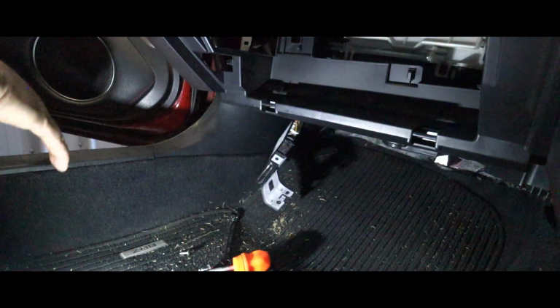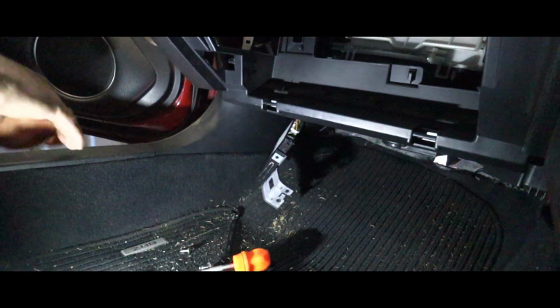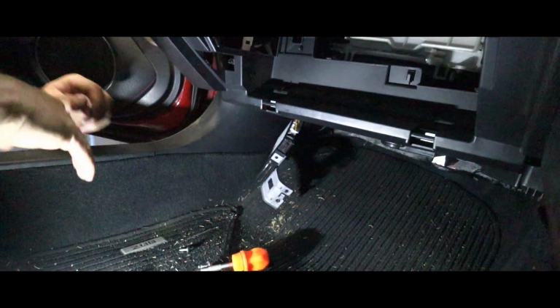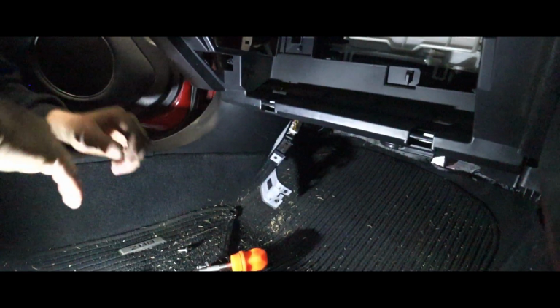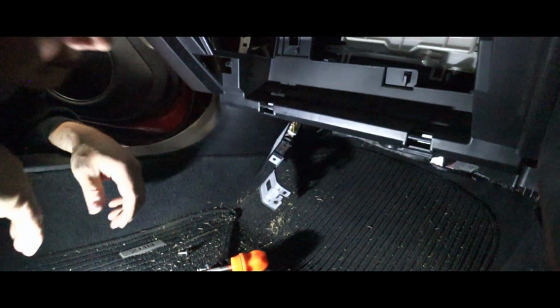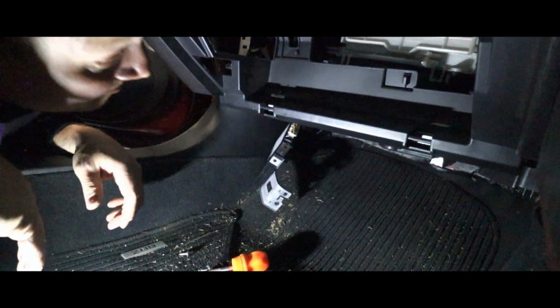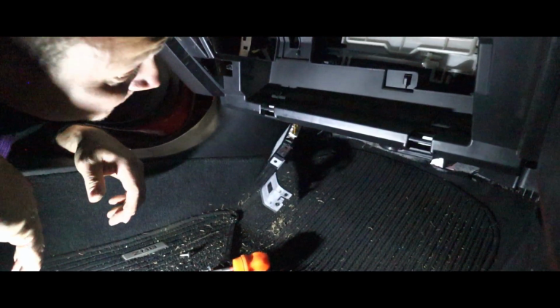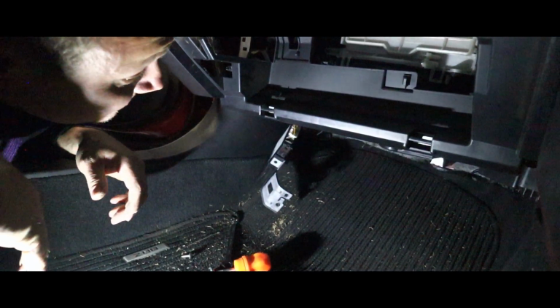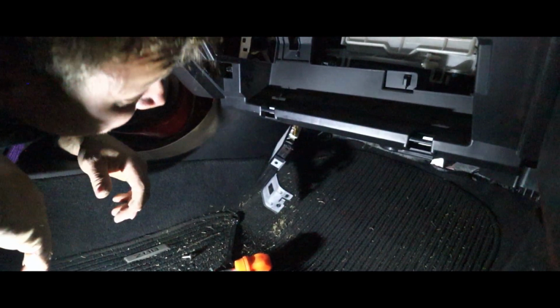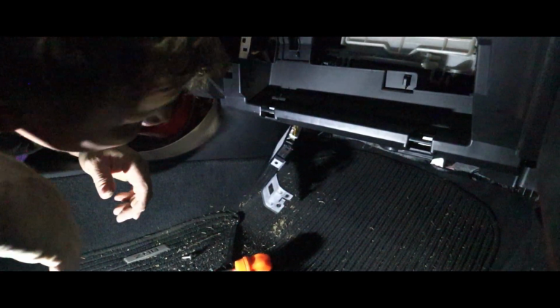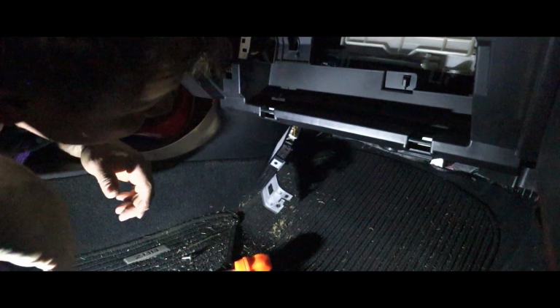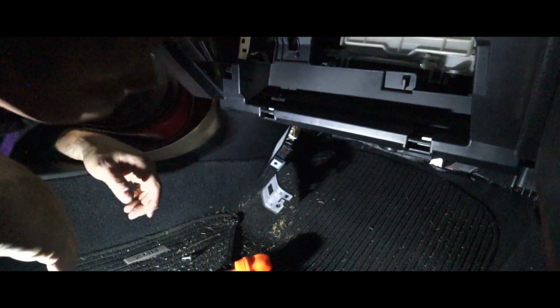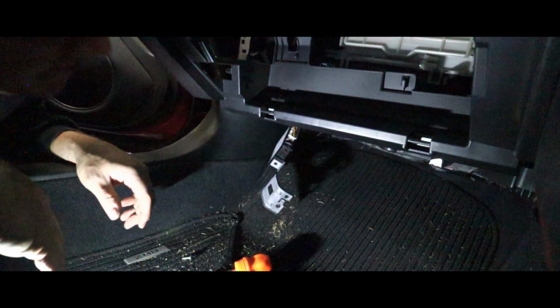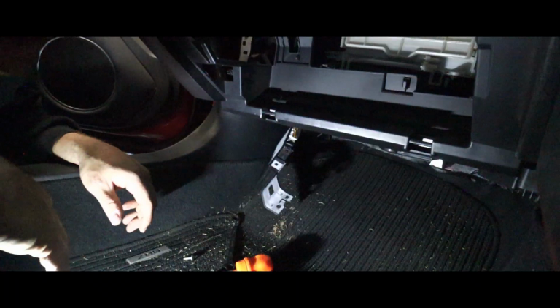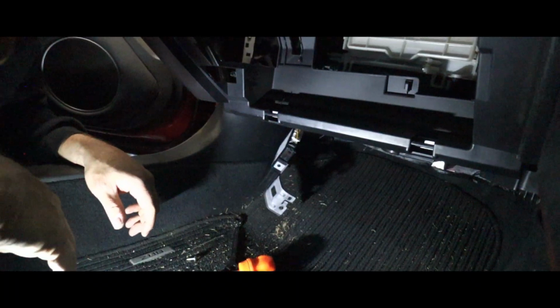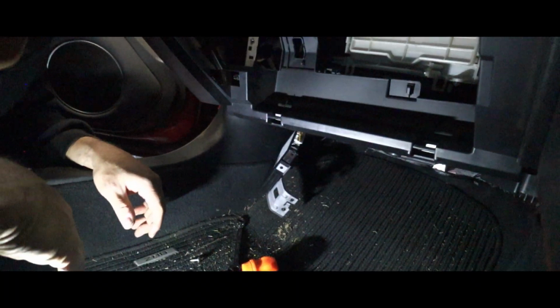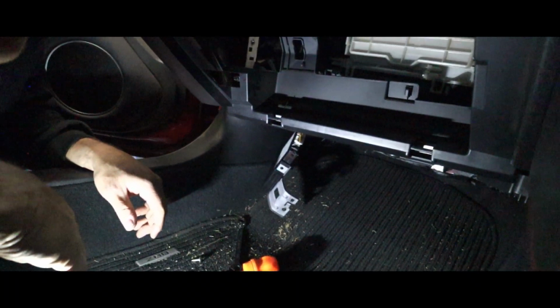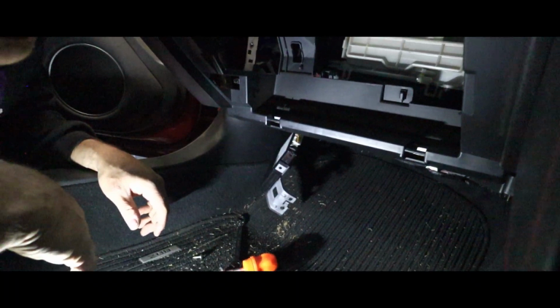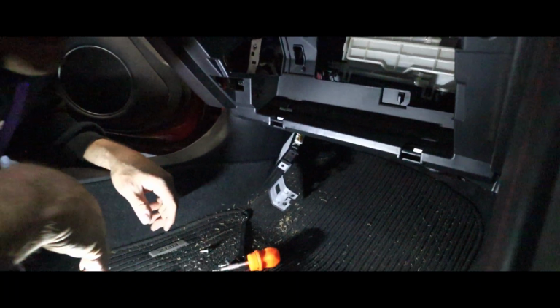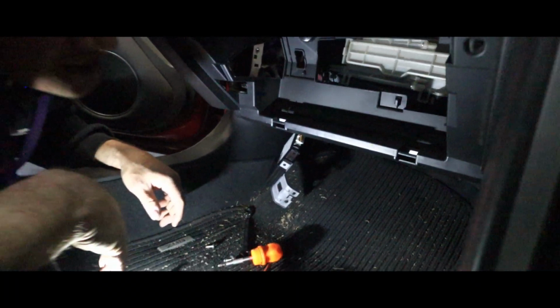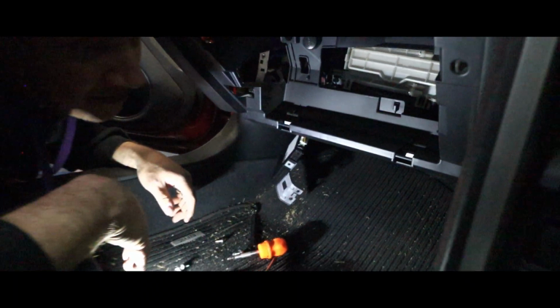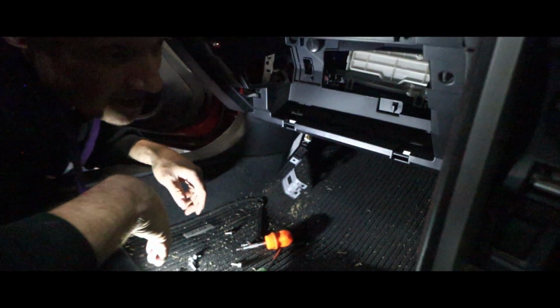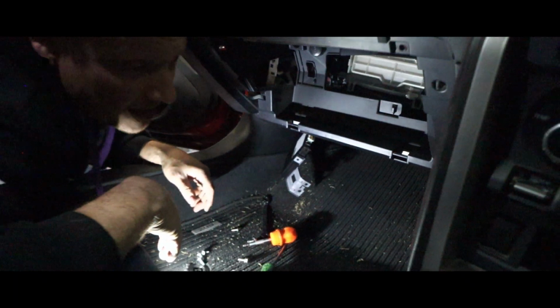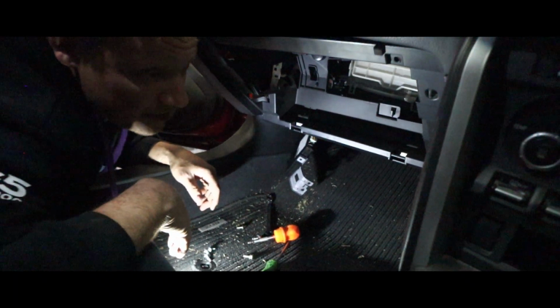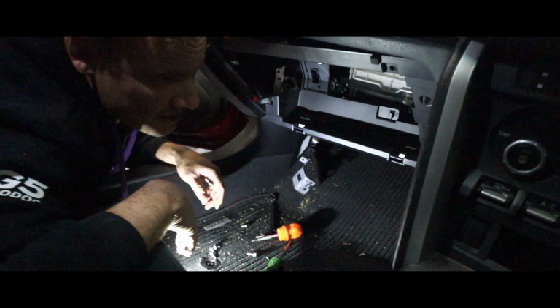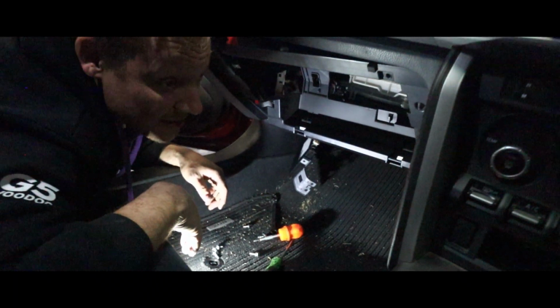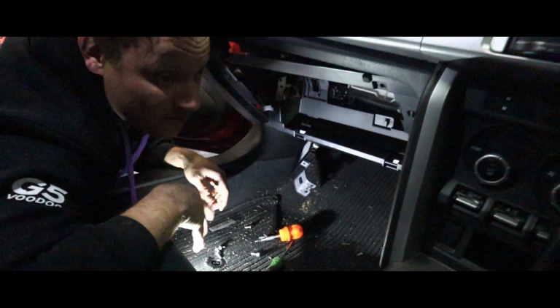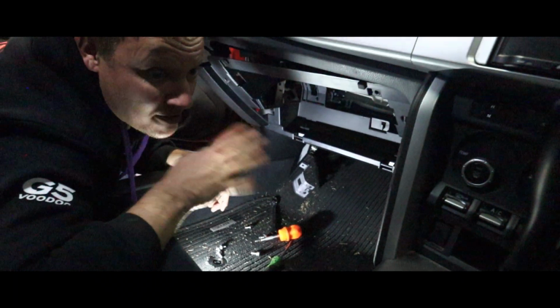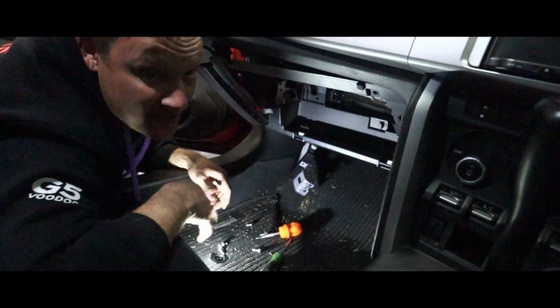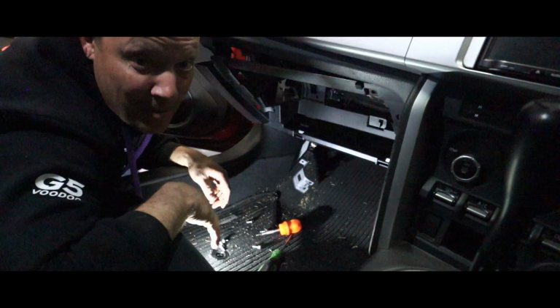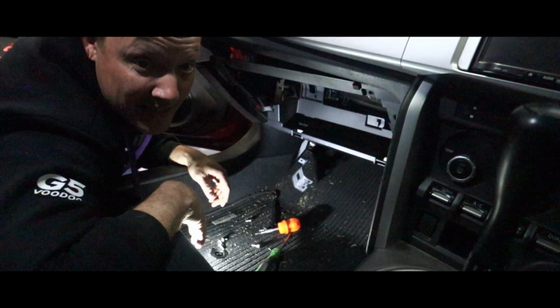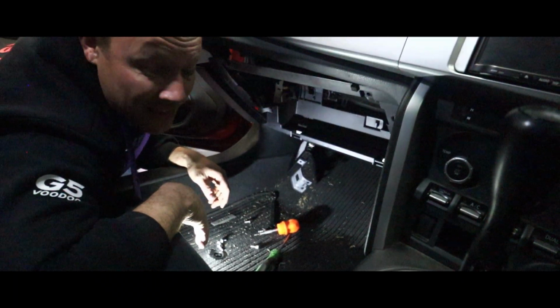Before we button it all up, we'll tune it, make sure everything's happy, and then we'll put the rest of it back together.